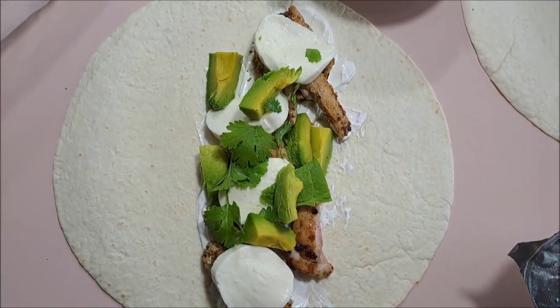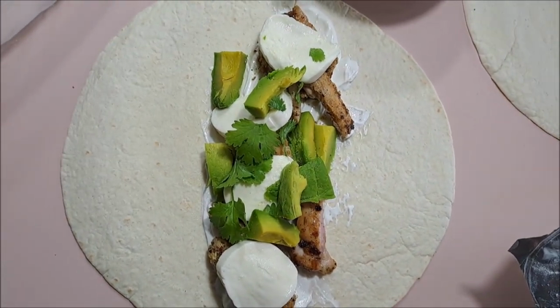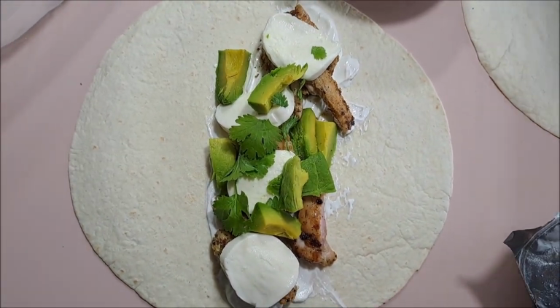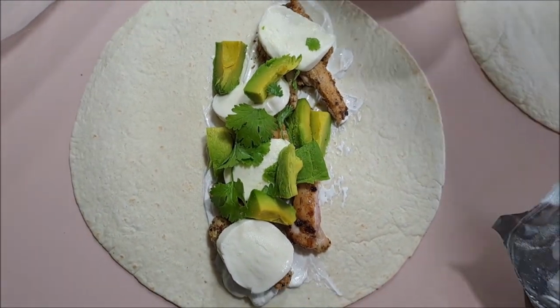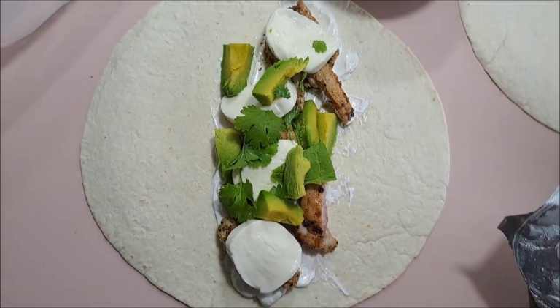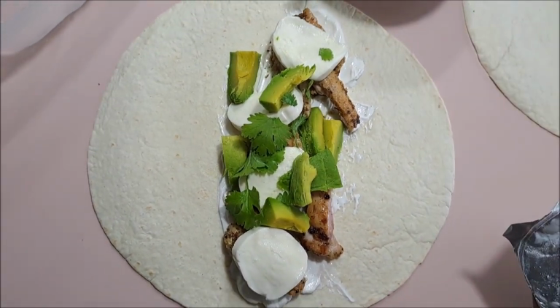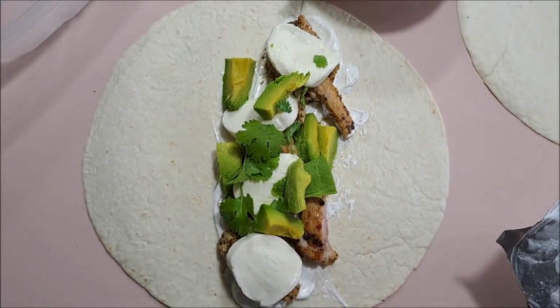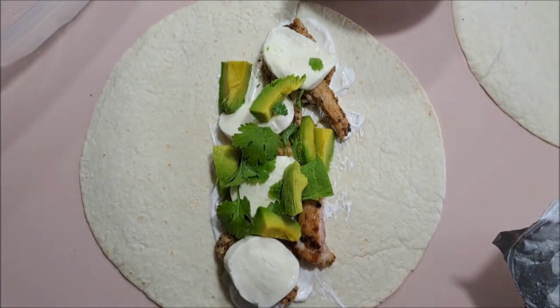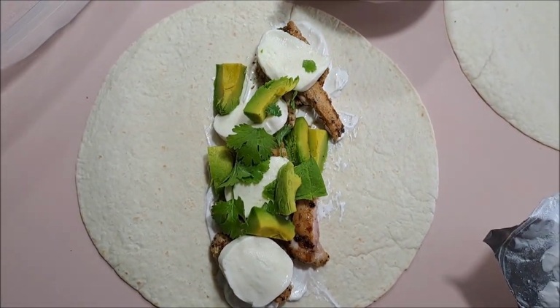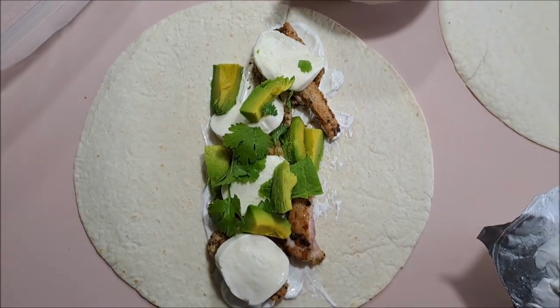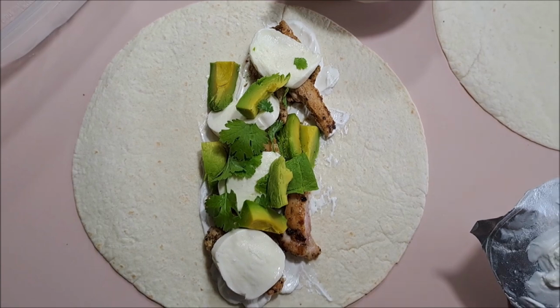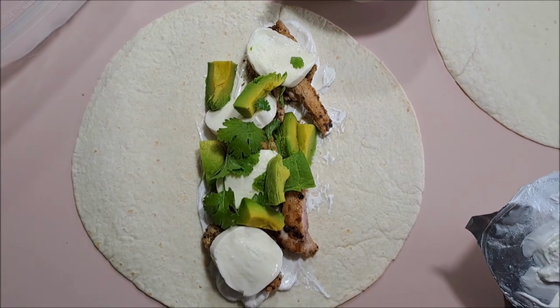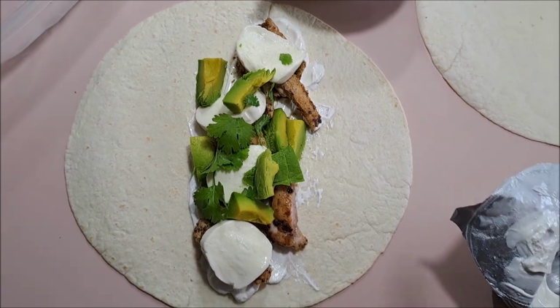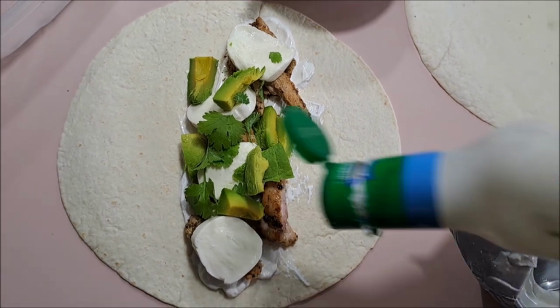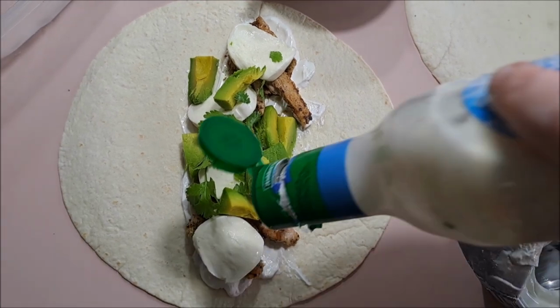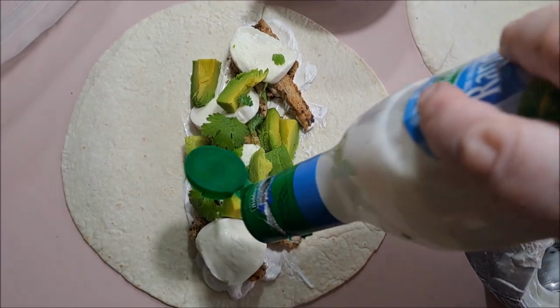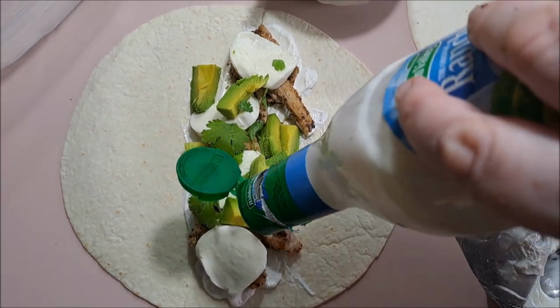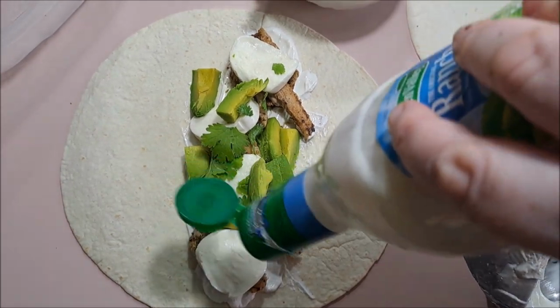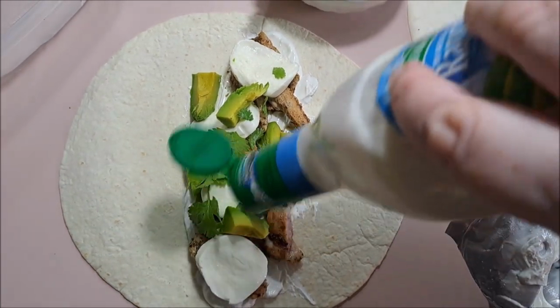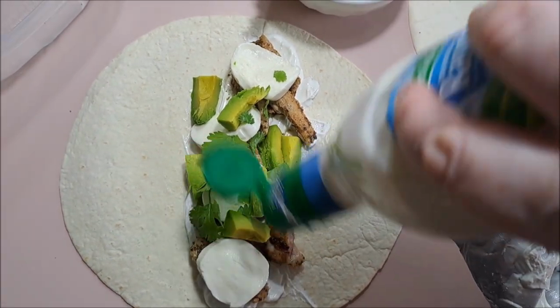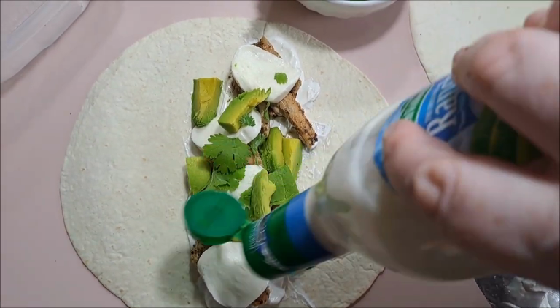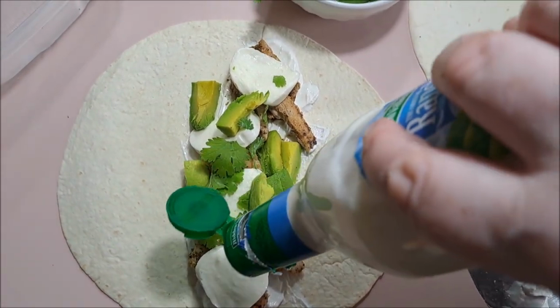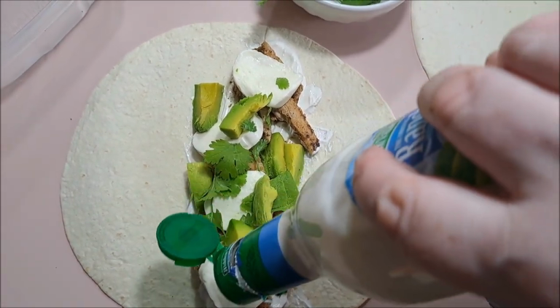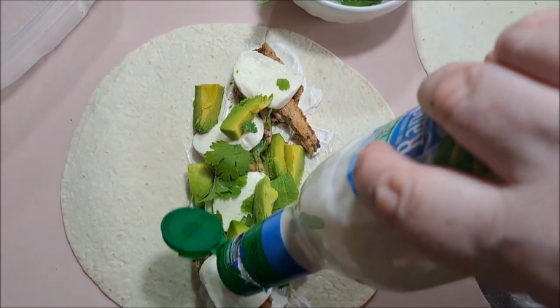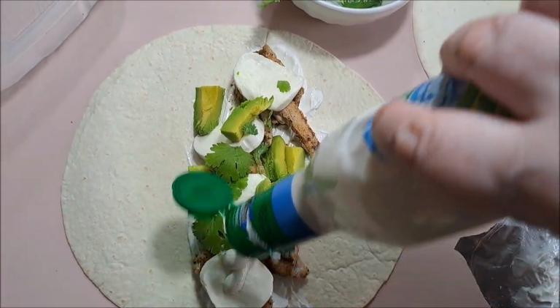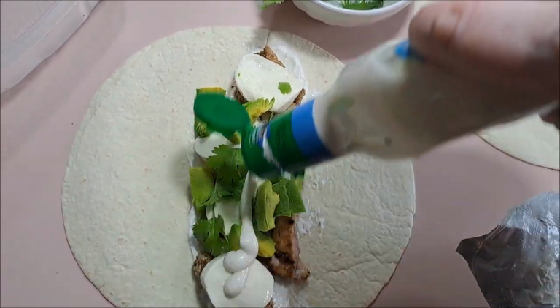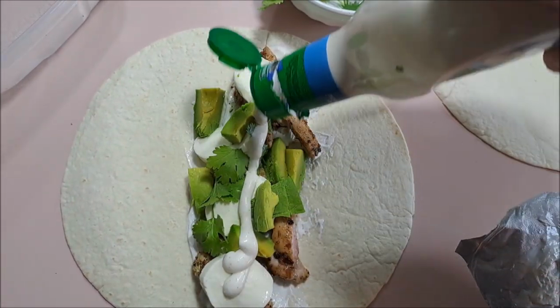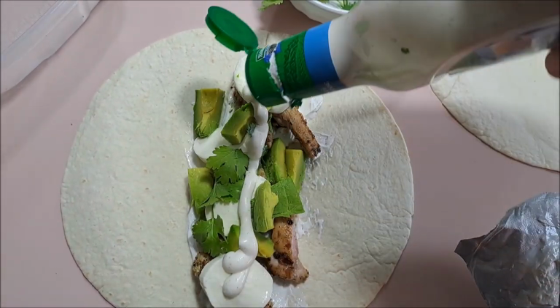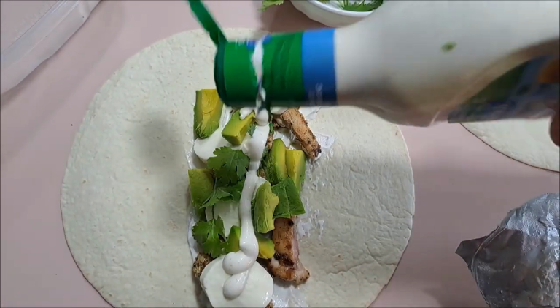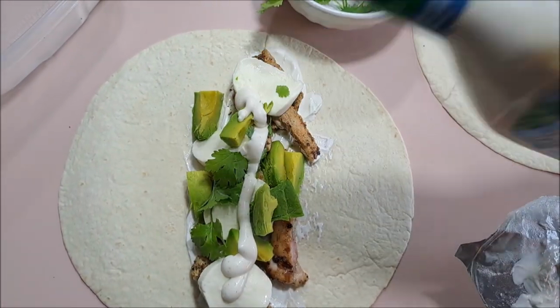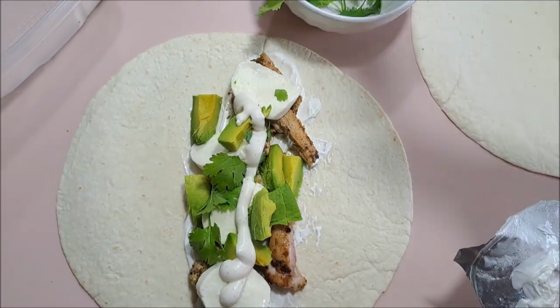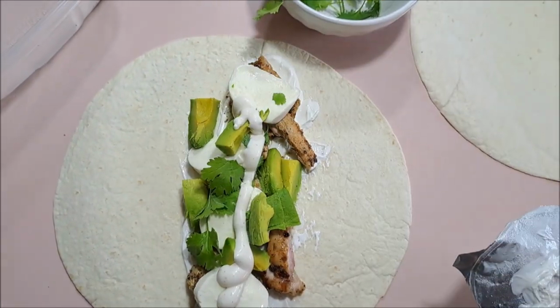I almost forgot — just put about a line of ranch over it.